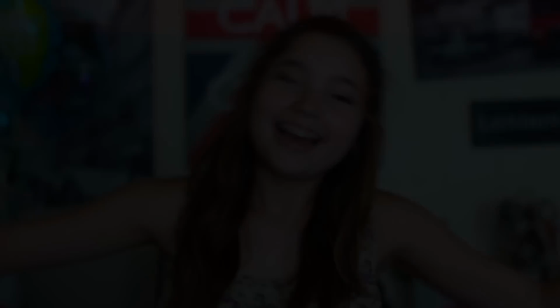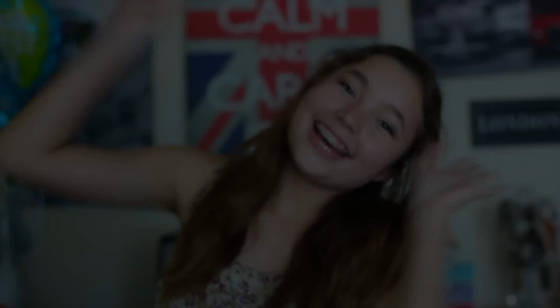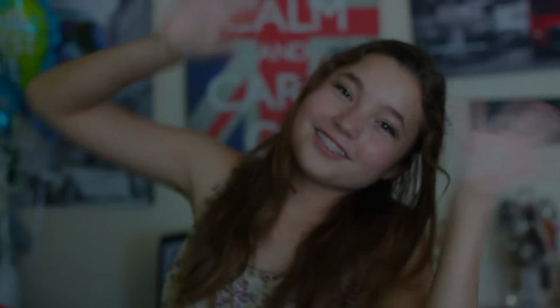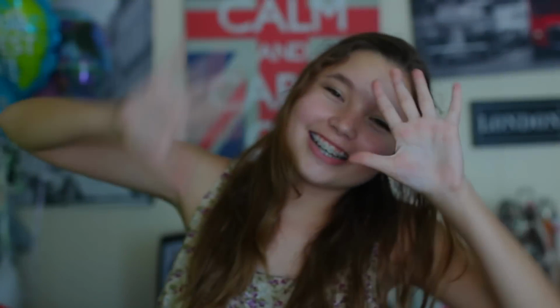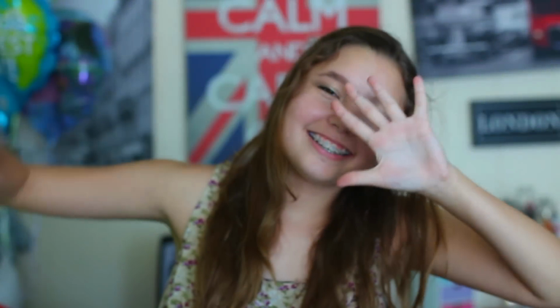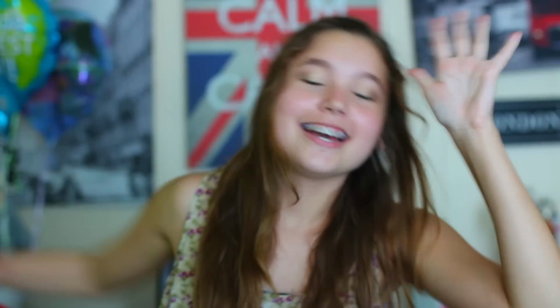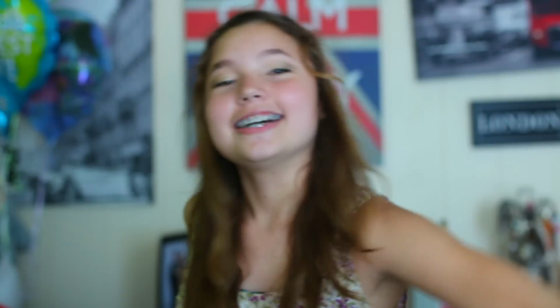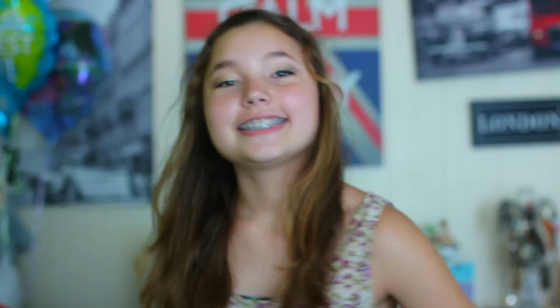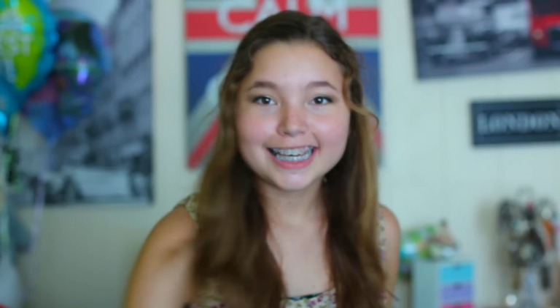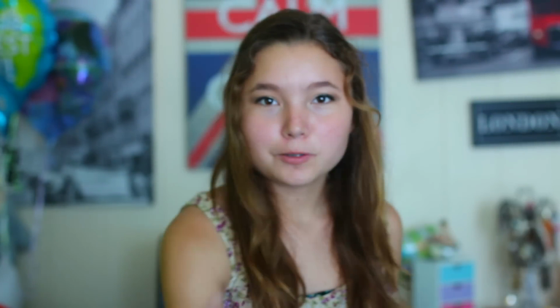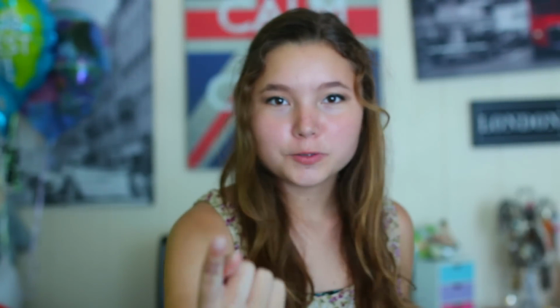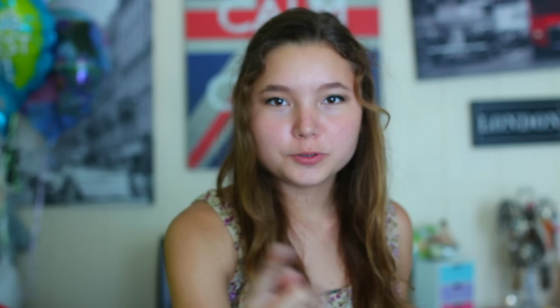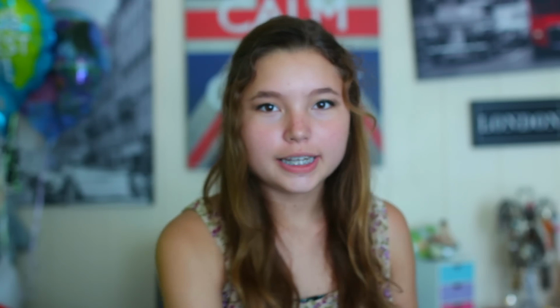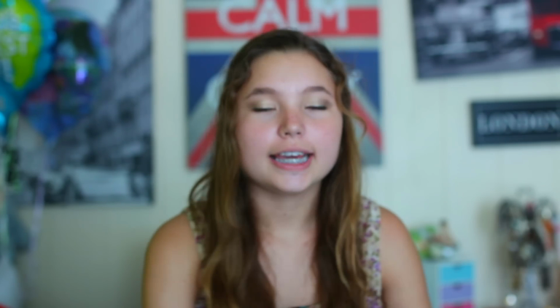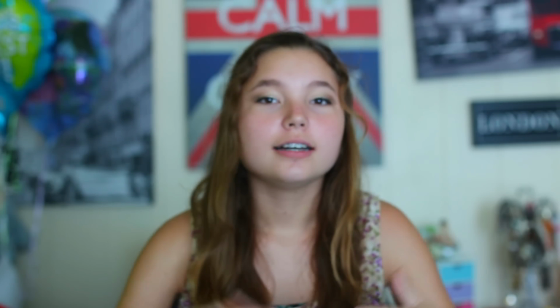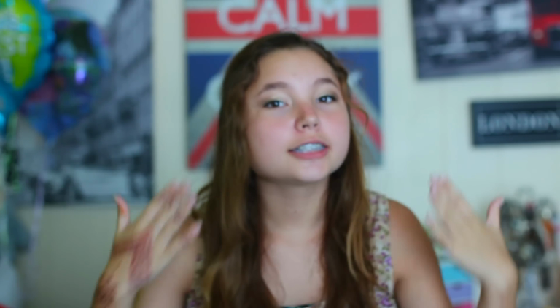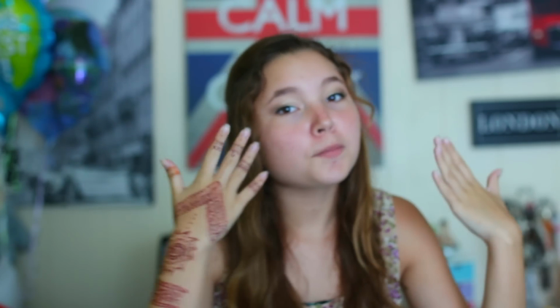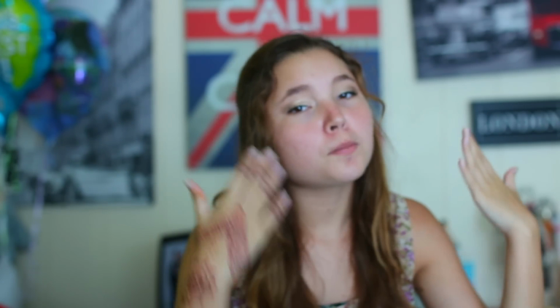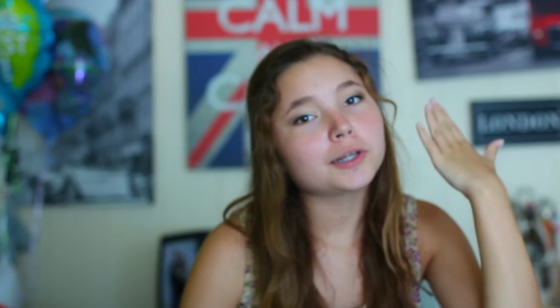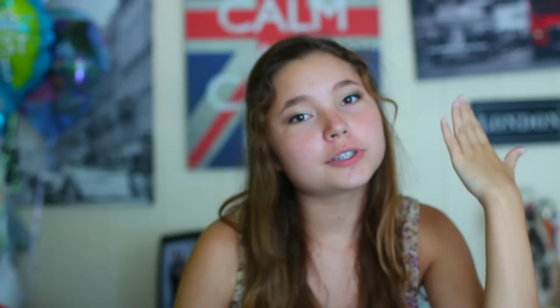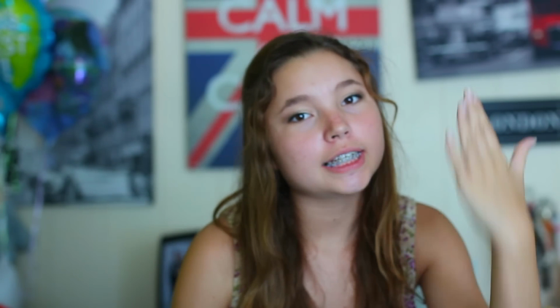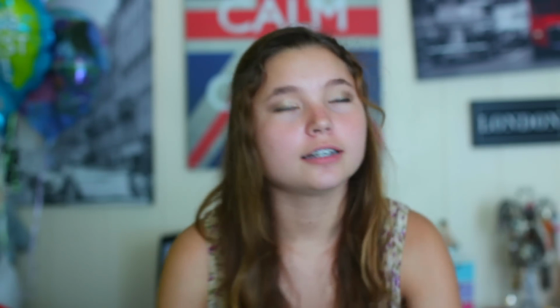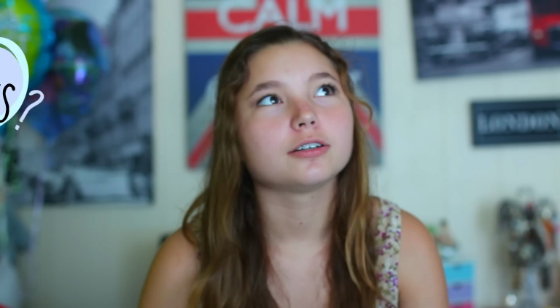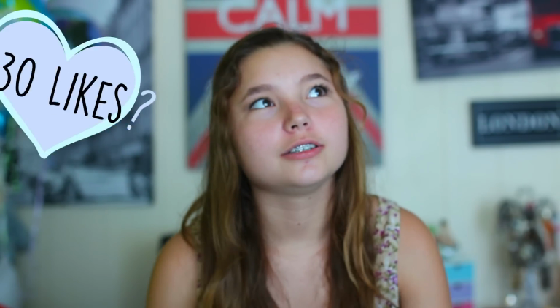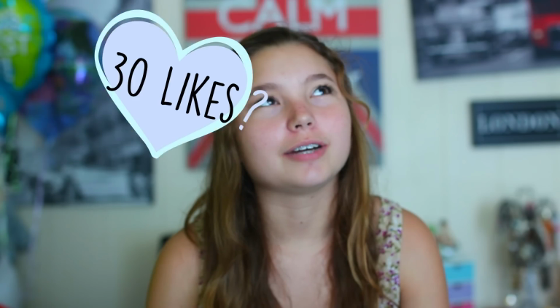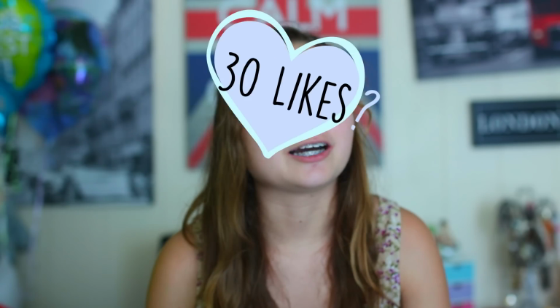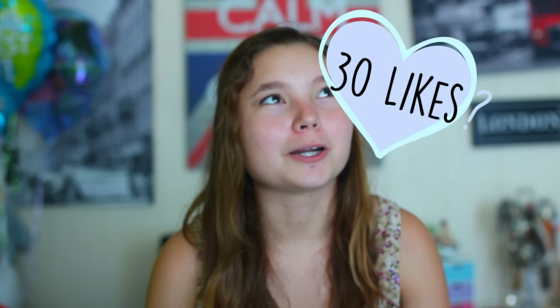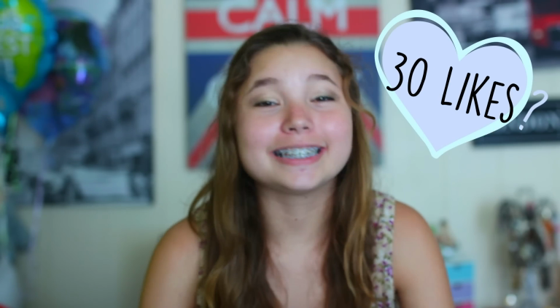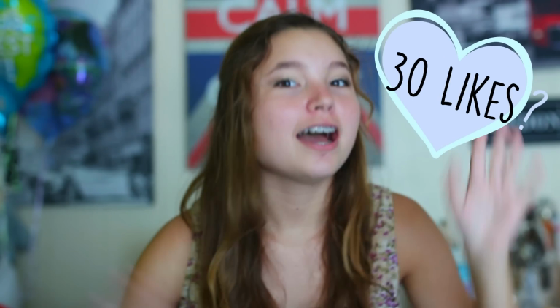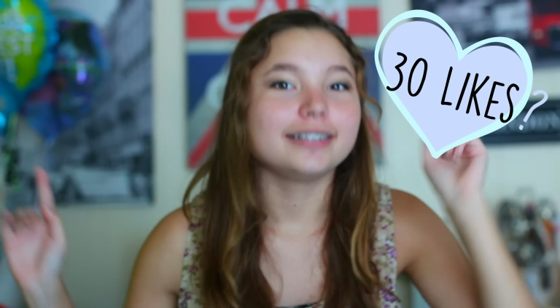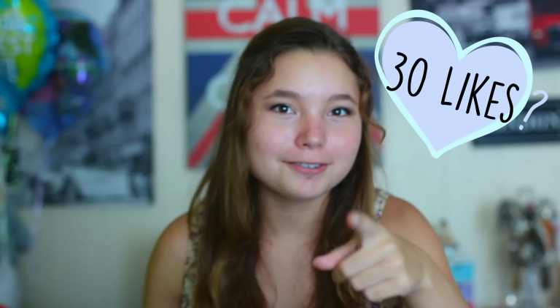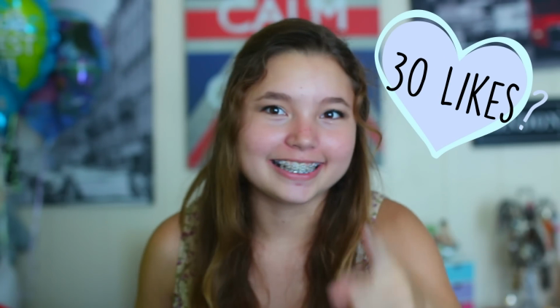Hey everyone! Today I'm going to be doing a summer morning routine — wait, not morning routine — night routine.